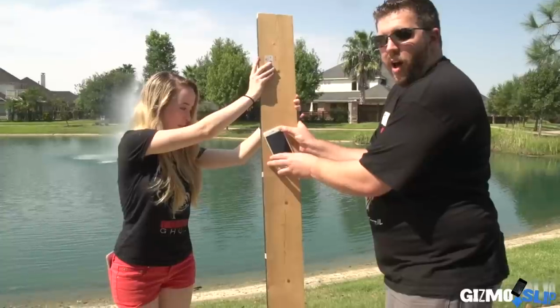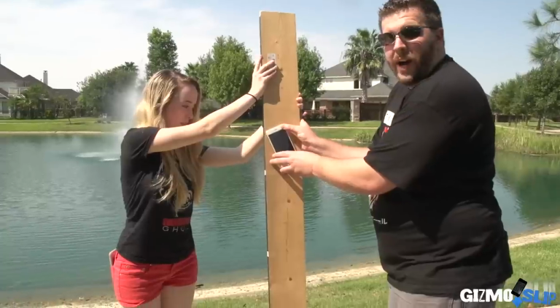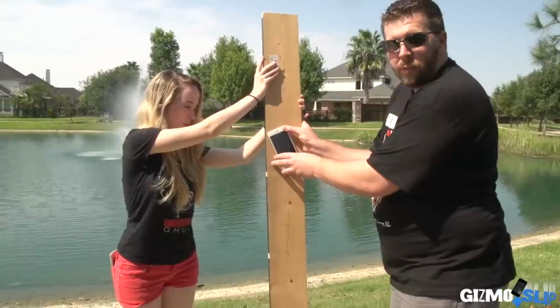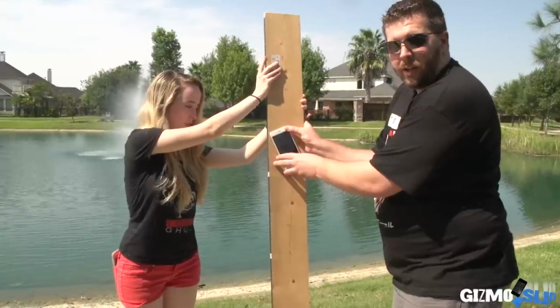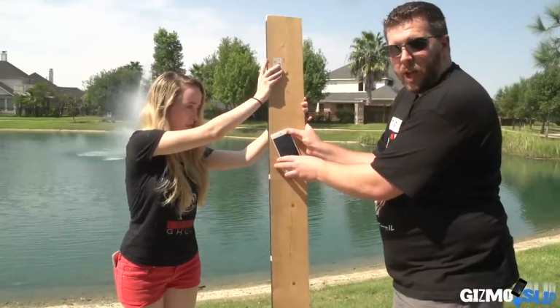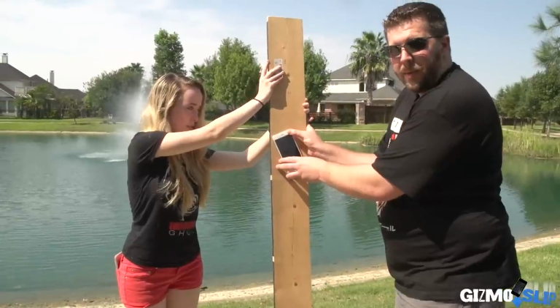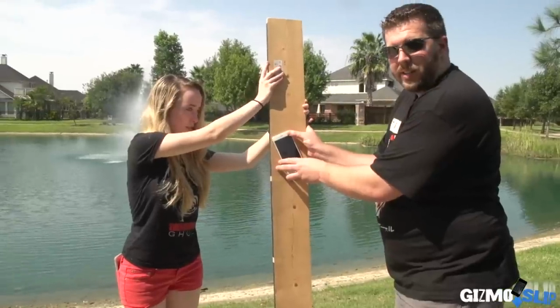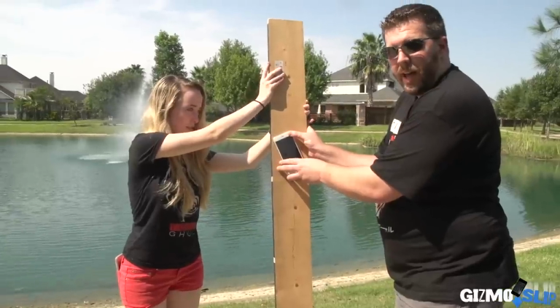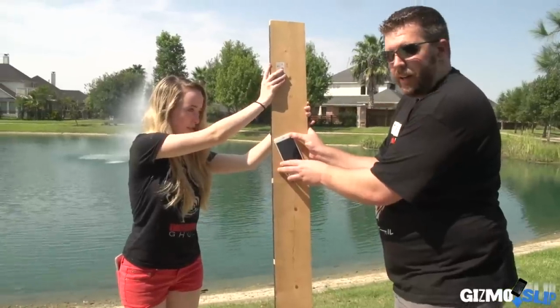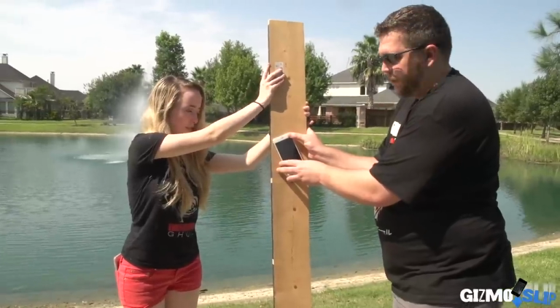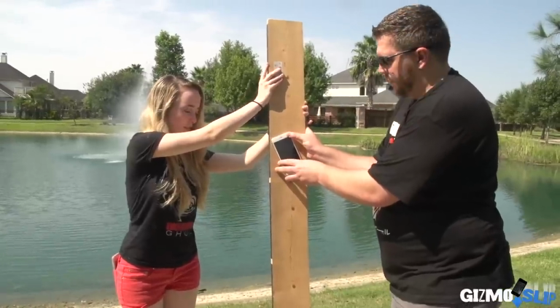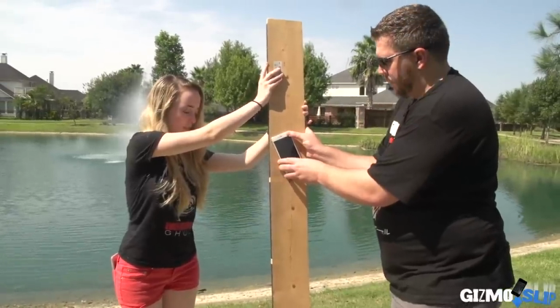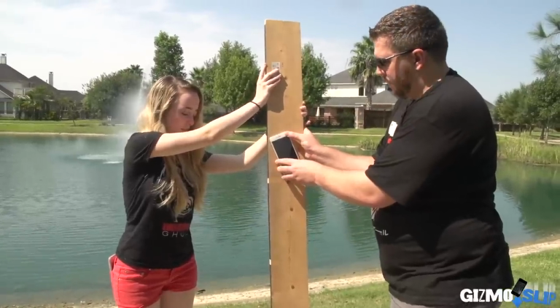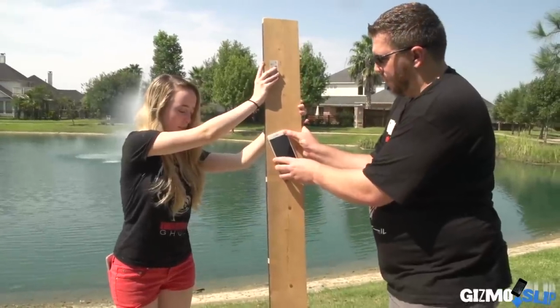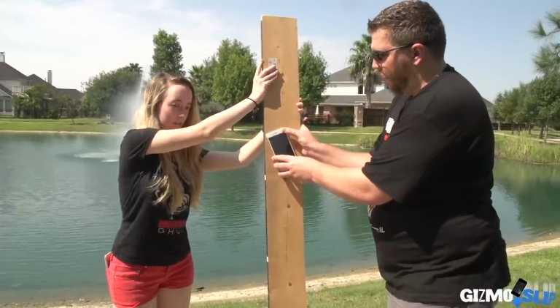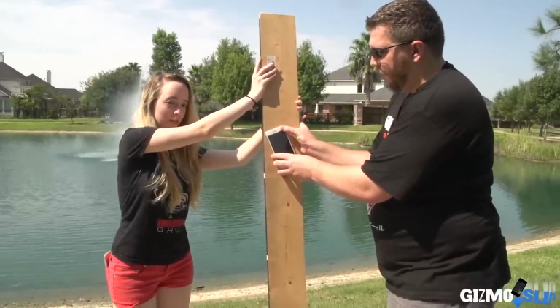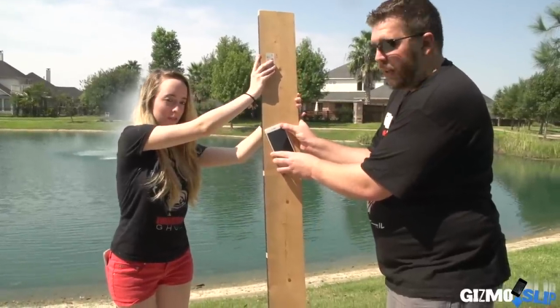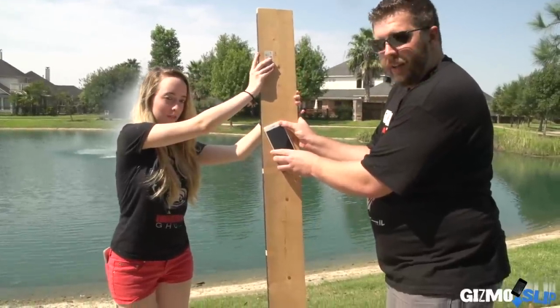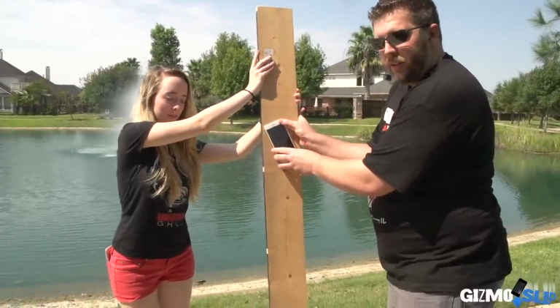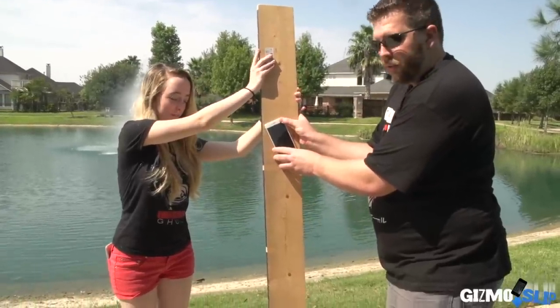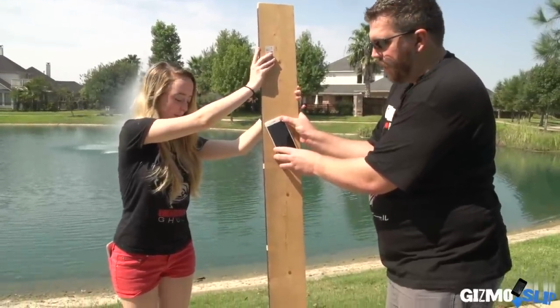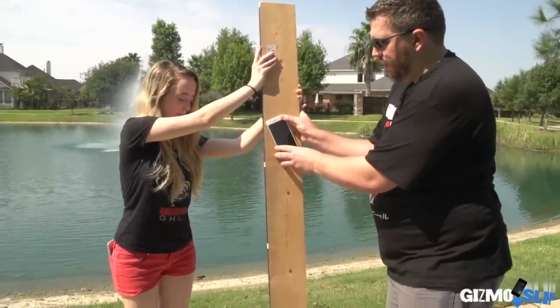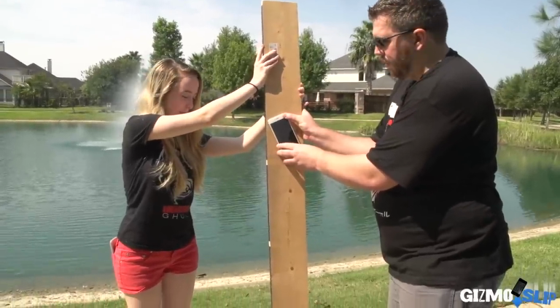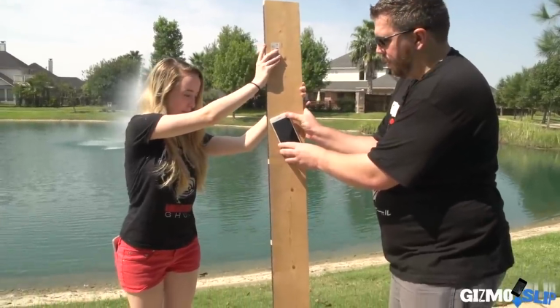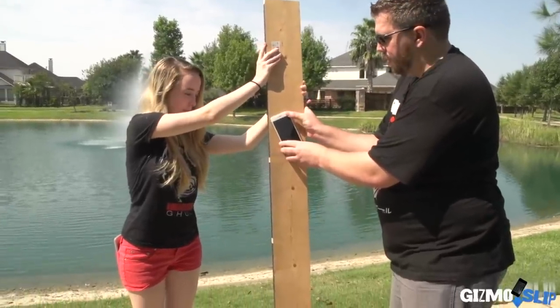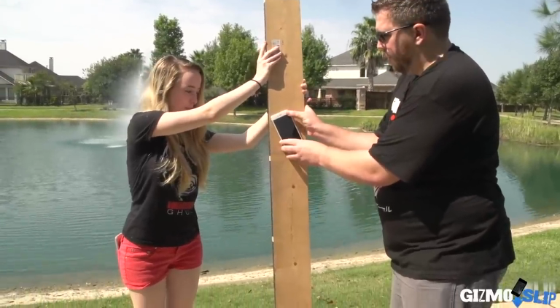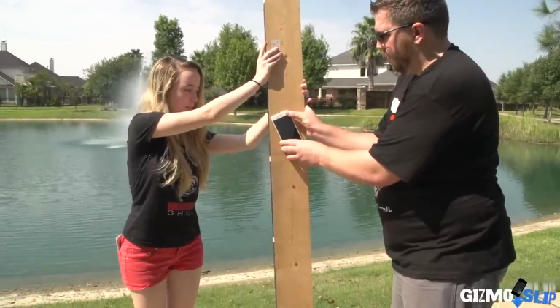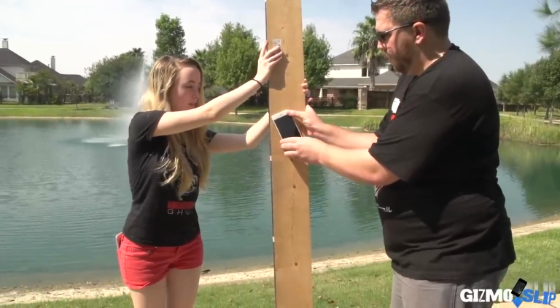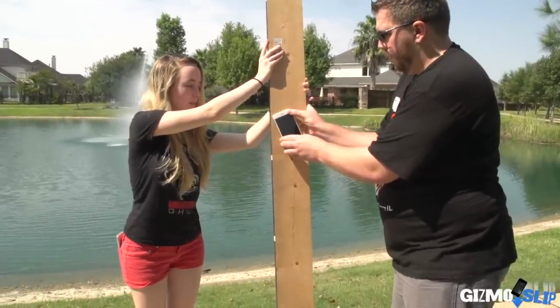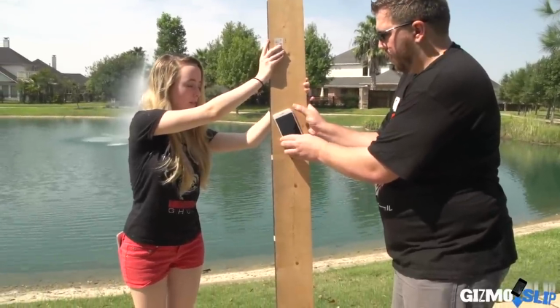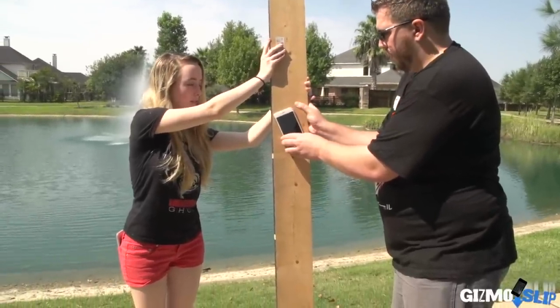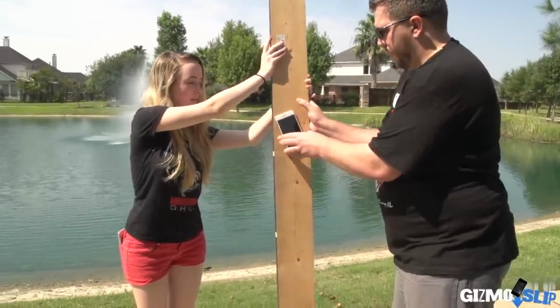So we got a drop on the side from four feet, in three, two, one.